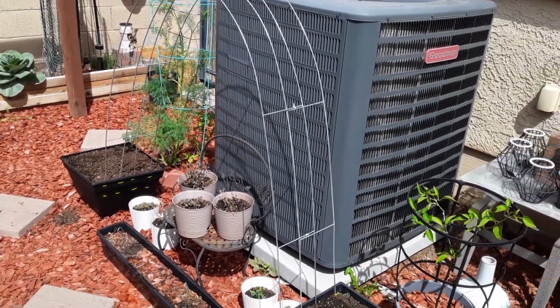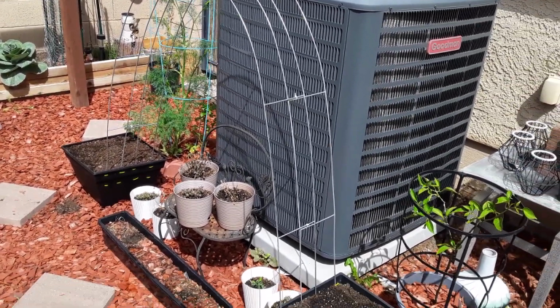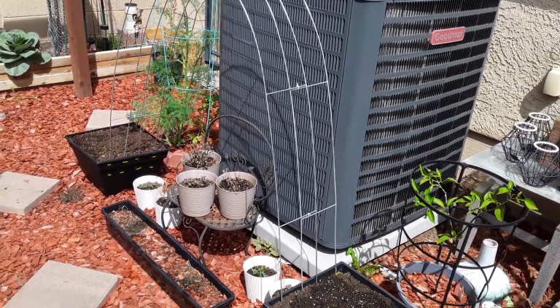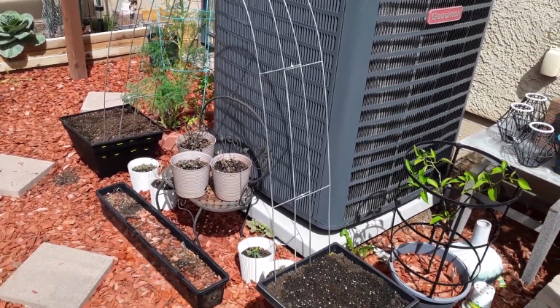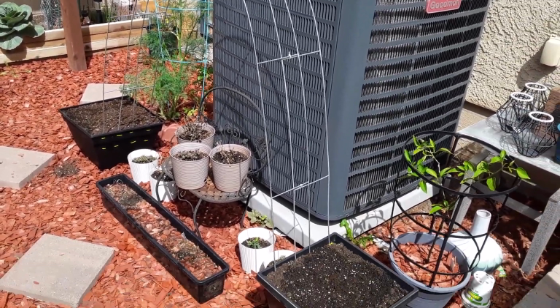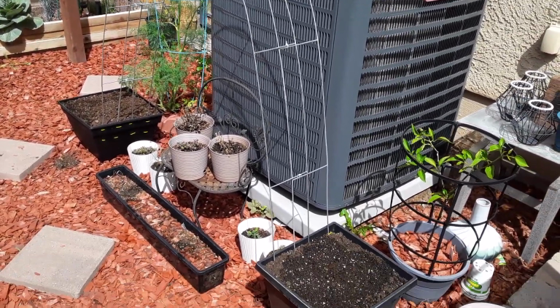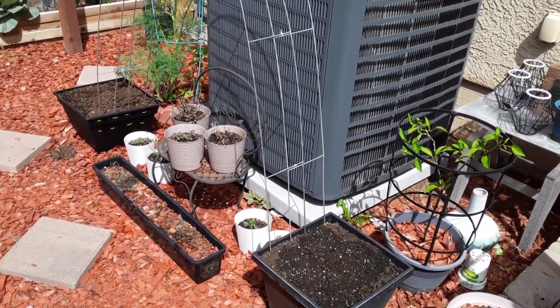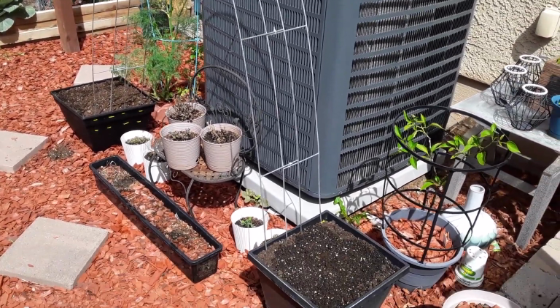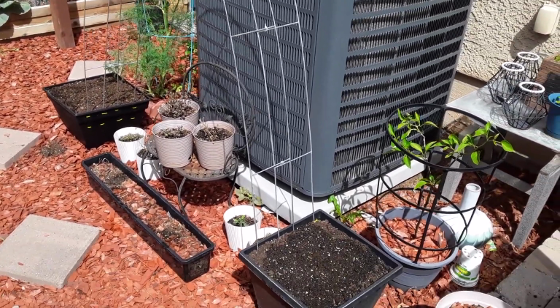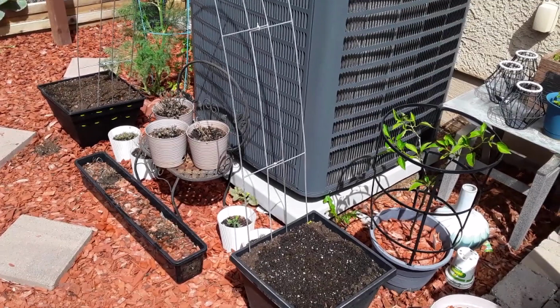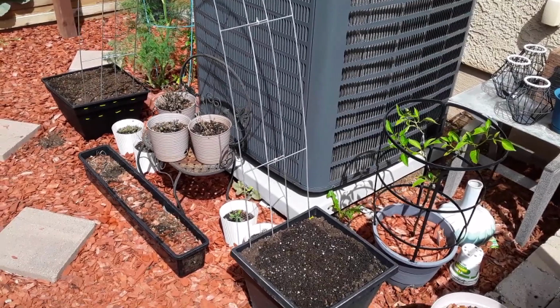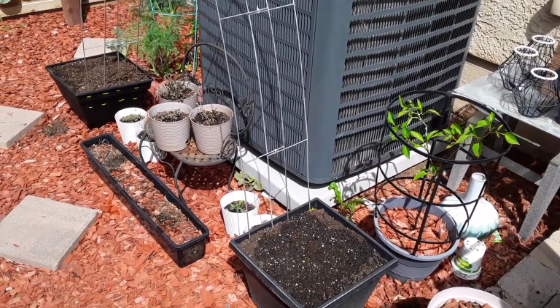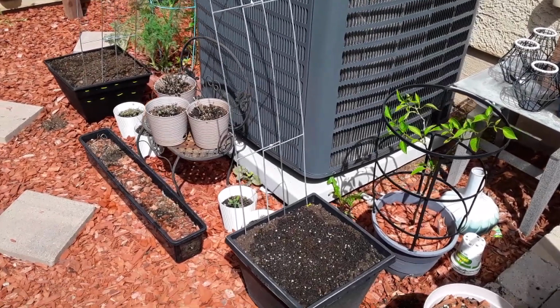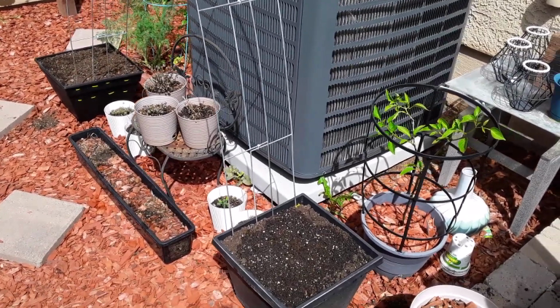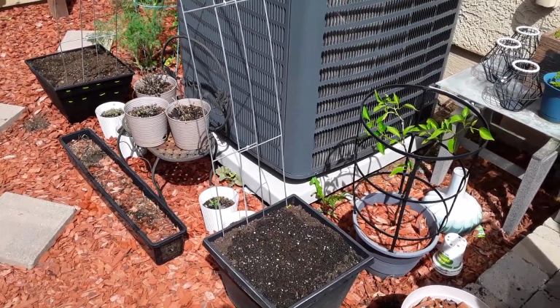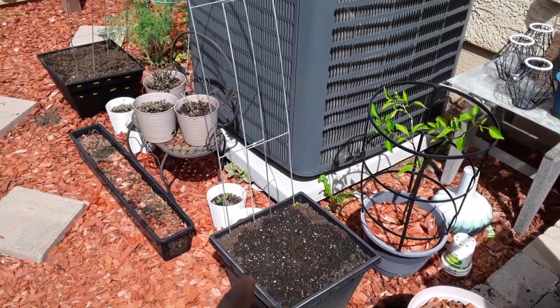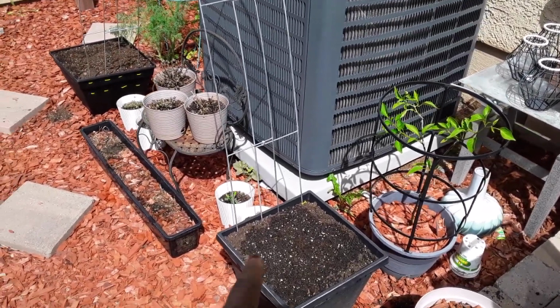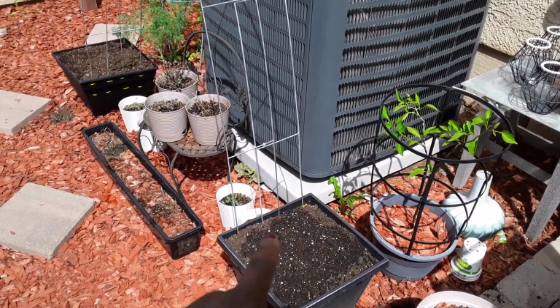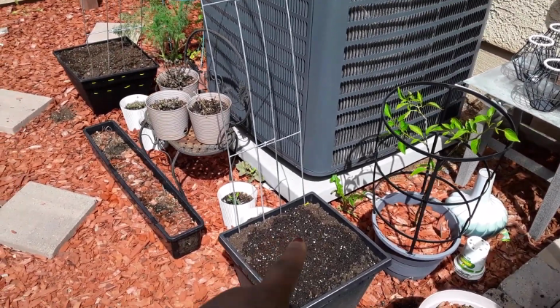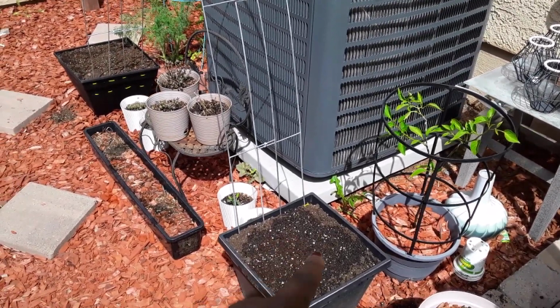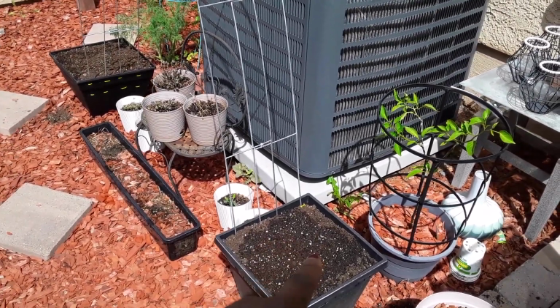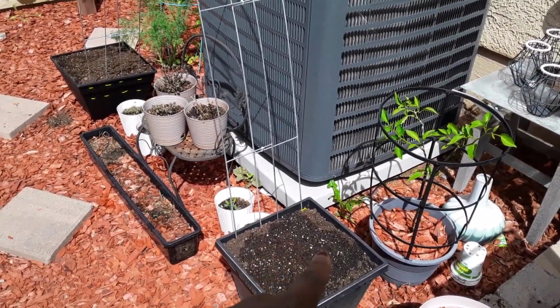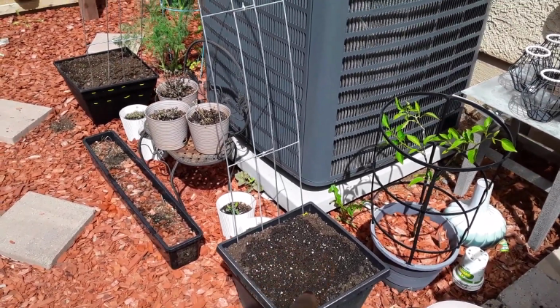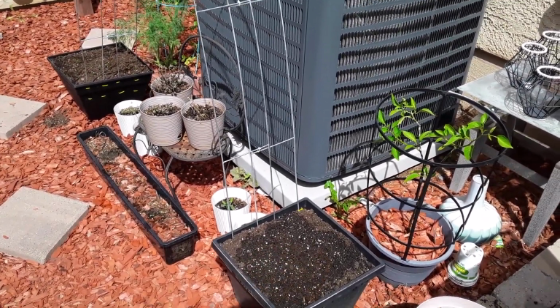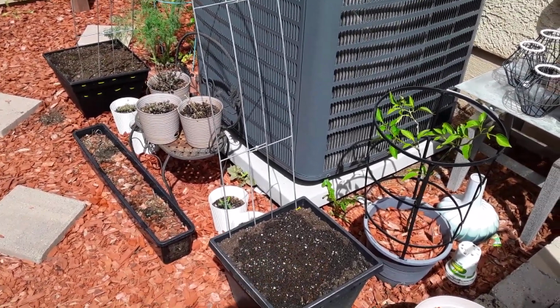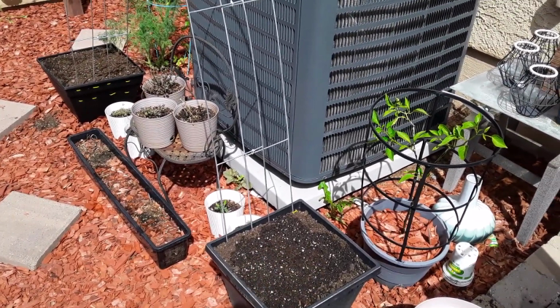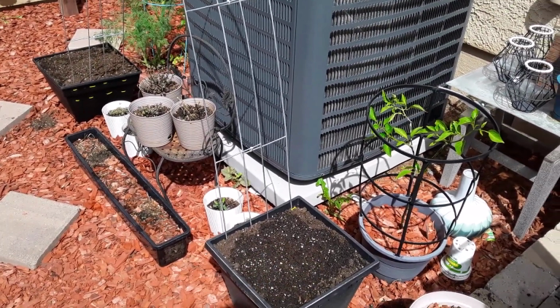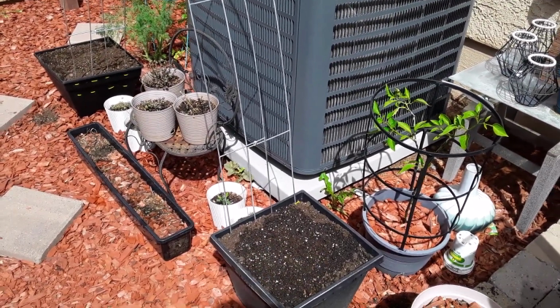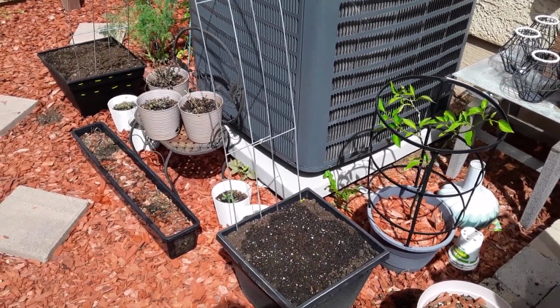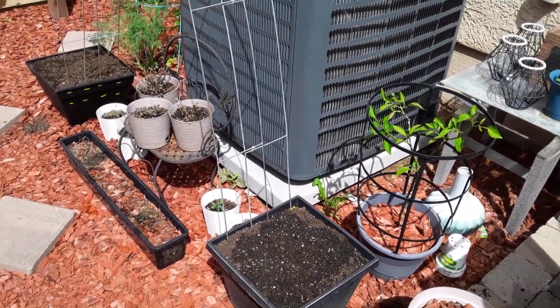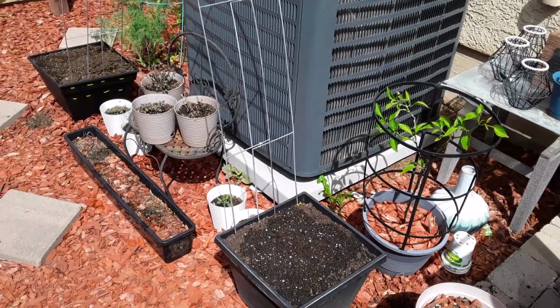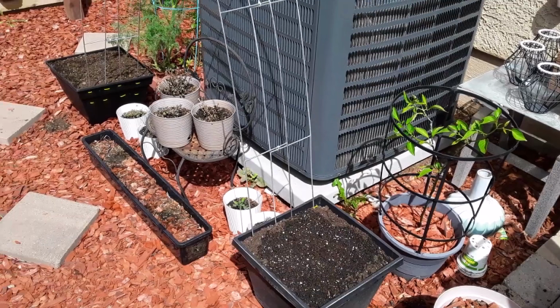Now I have arches that are going to hold some green beans for me, and since it's on an arch I still have space right here to plant more bush beans too. How exciting is that!